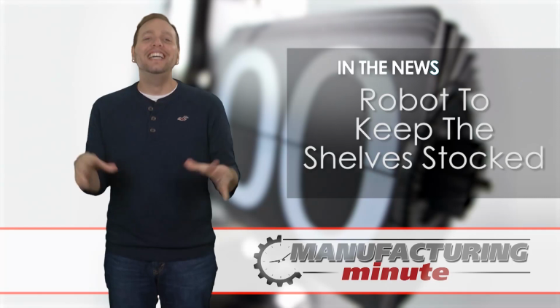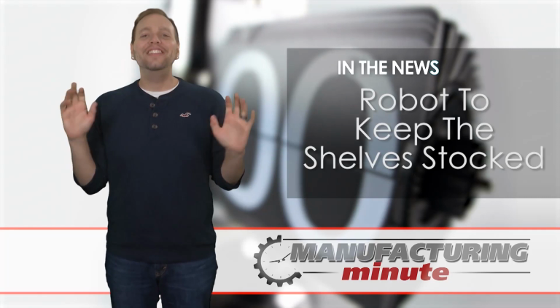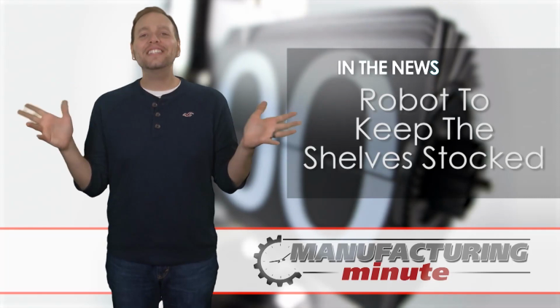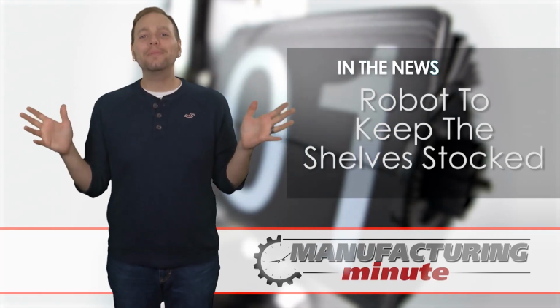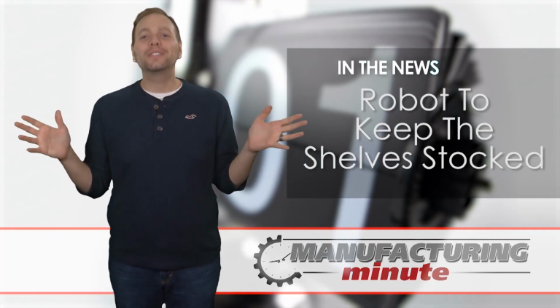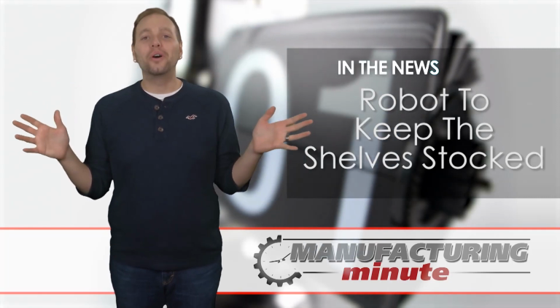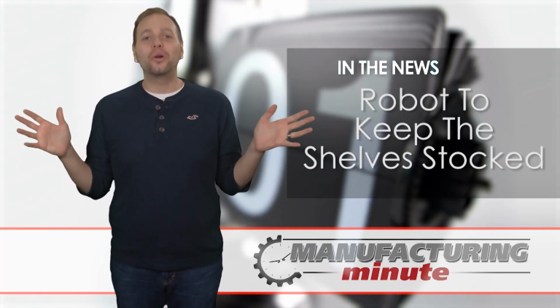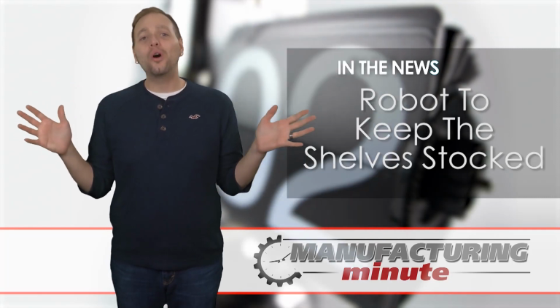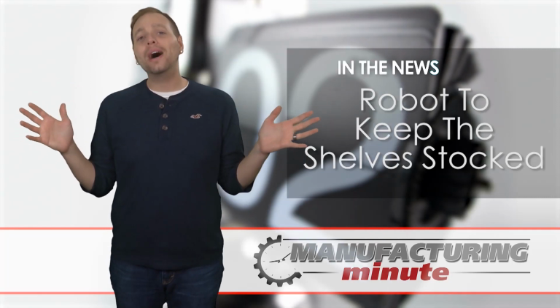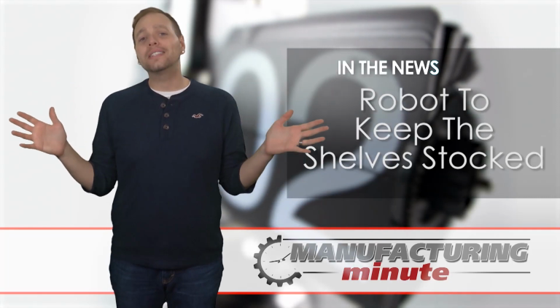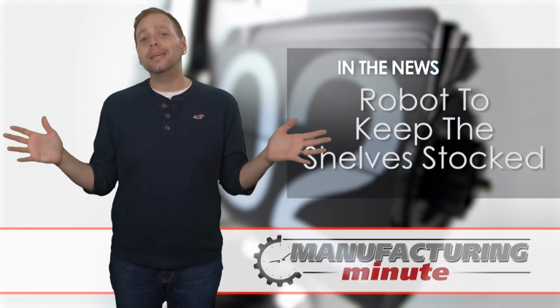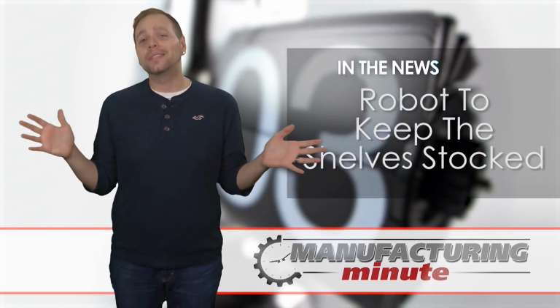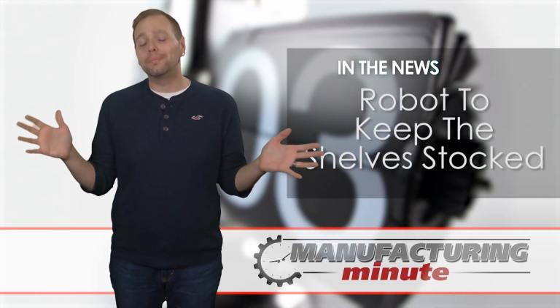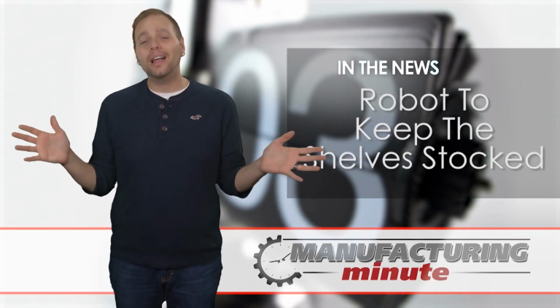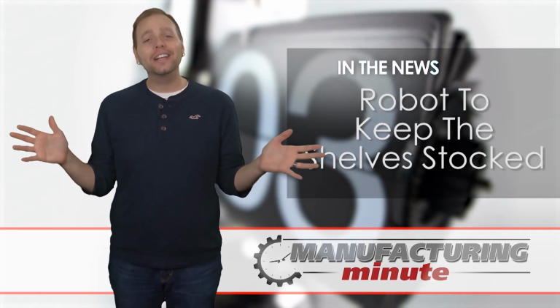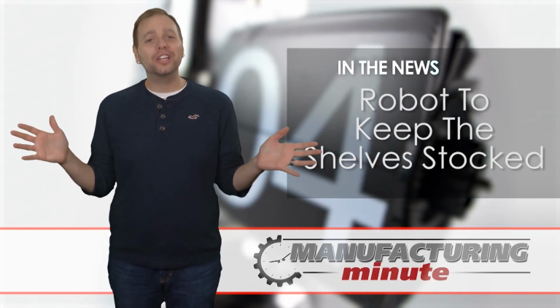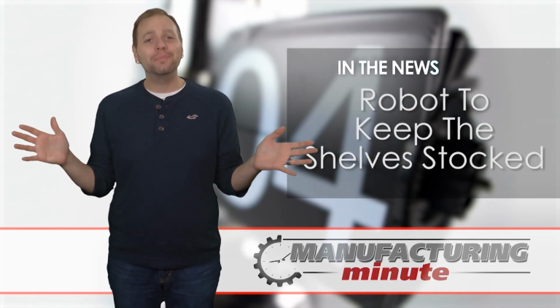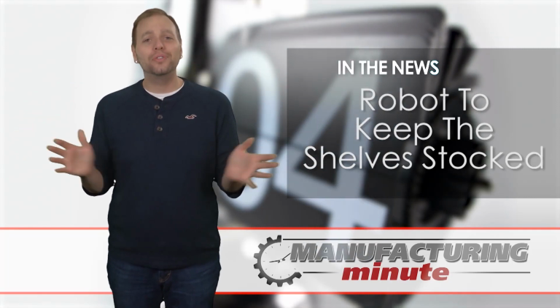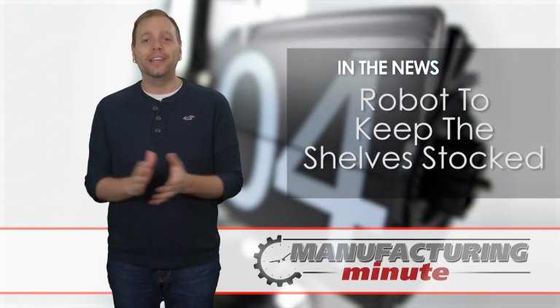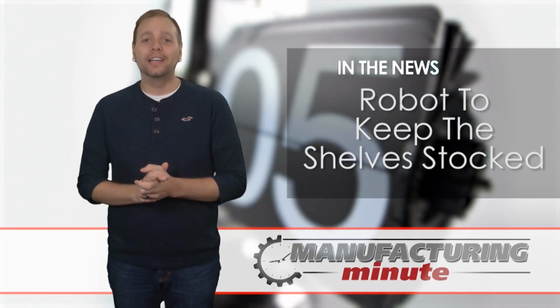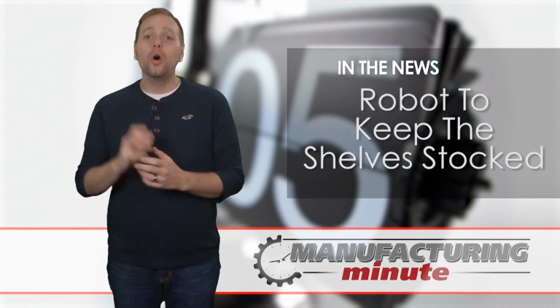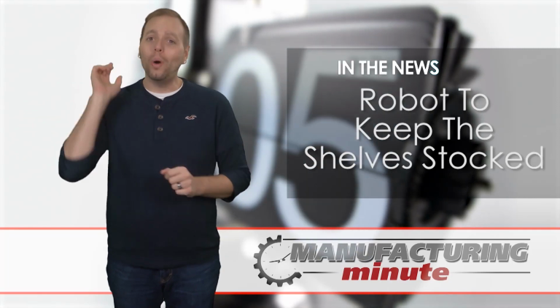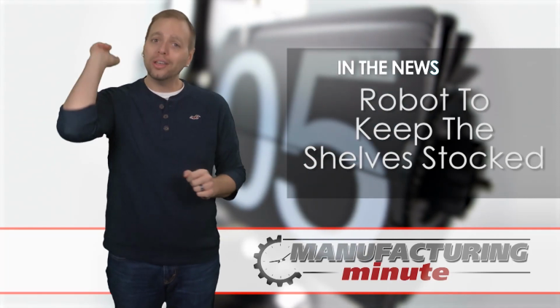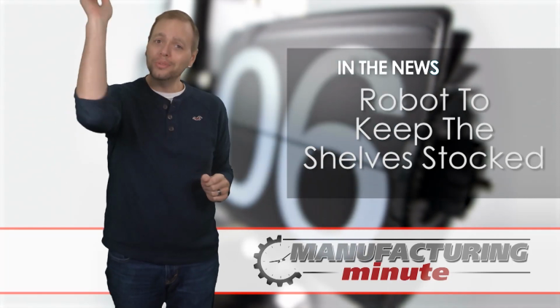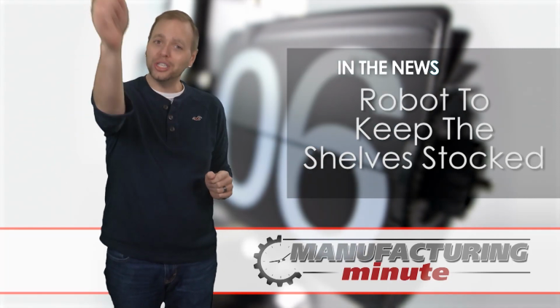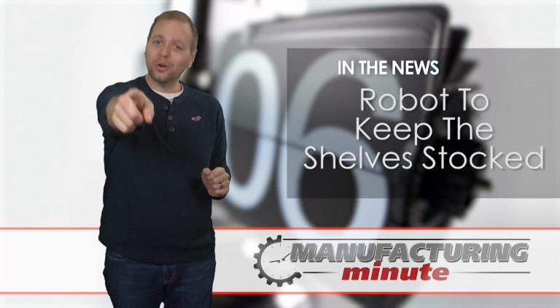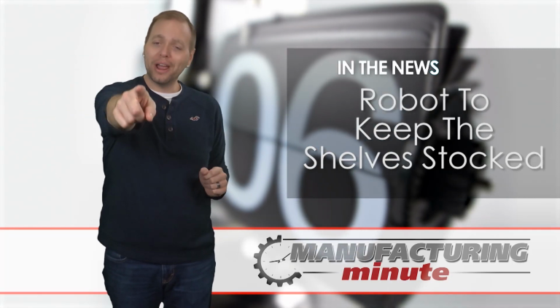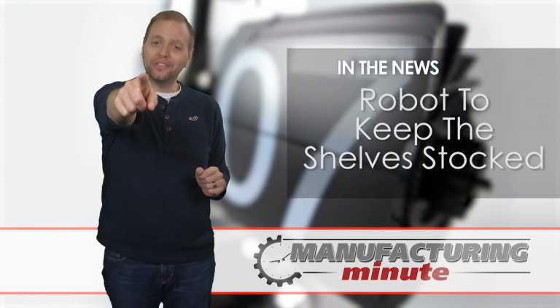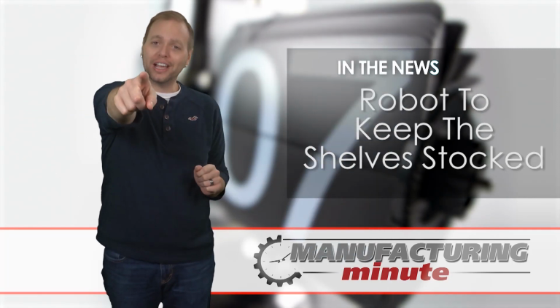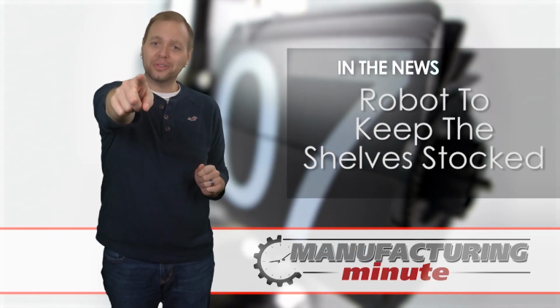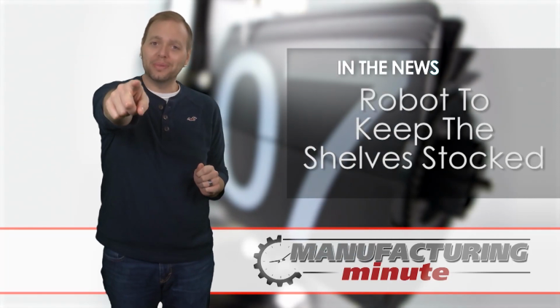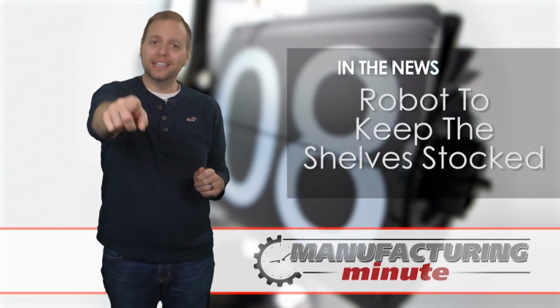In this episode, a robot to keep the supply chain moving. Welcome to your Manufacturing Minute.